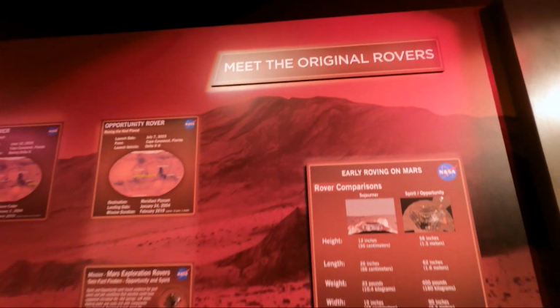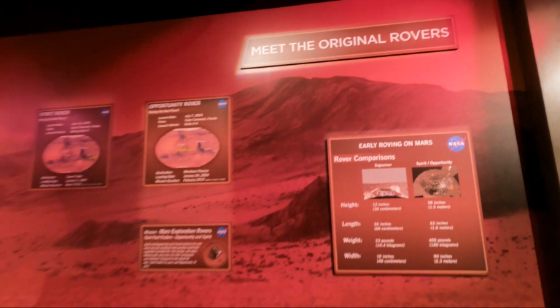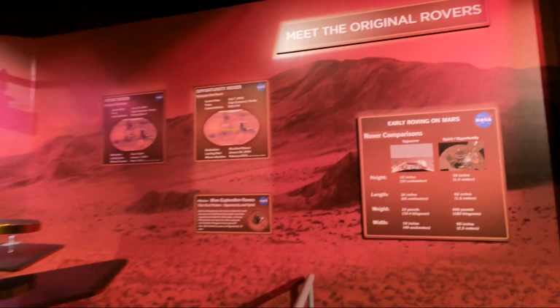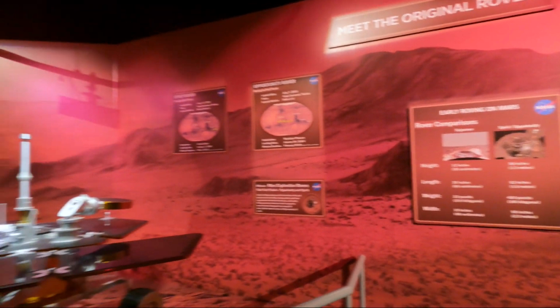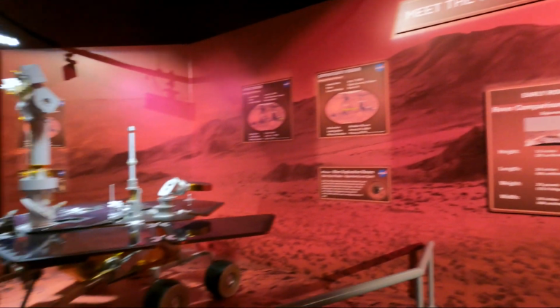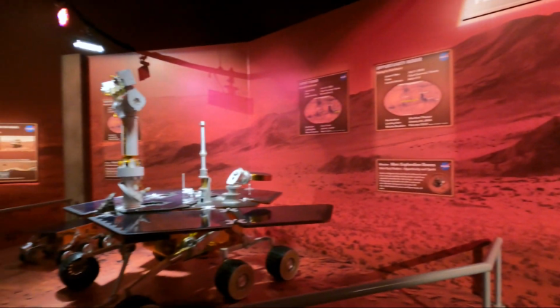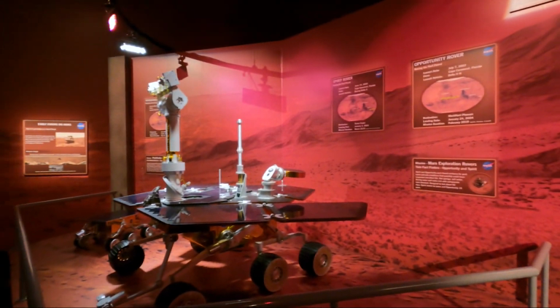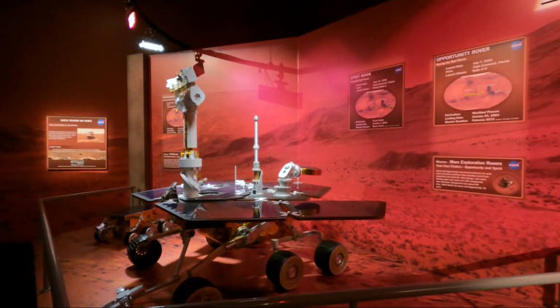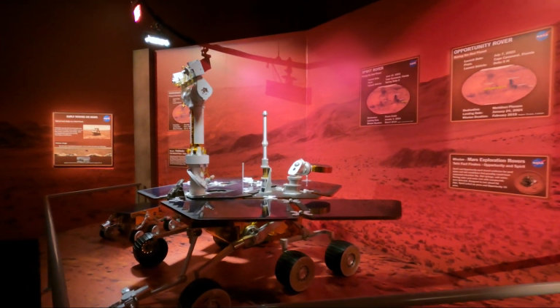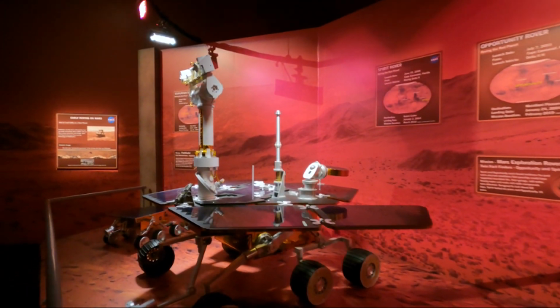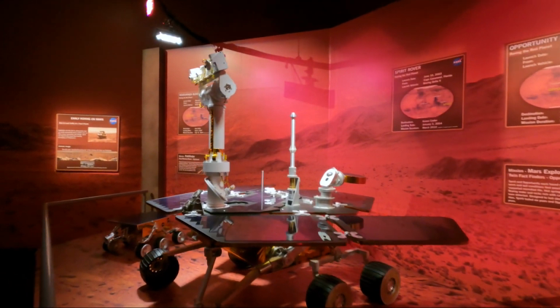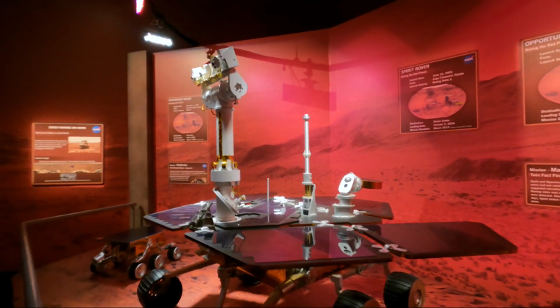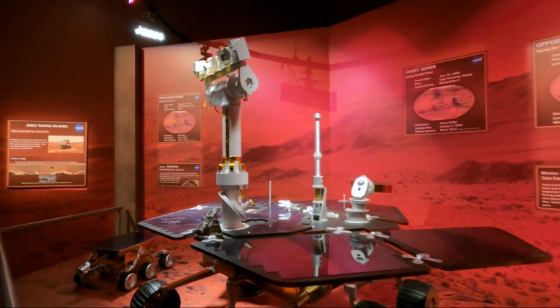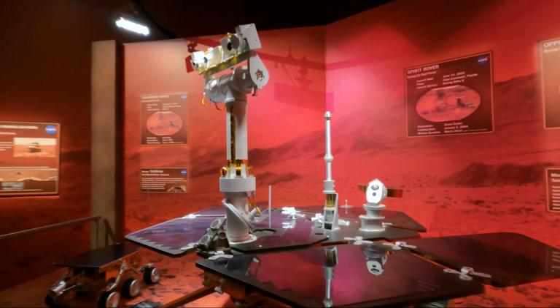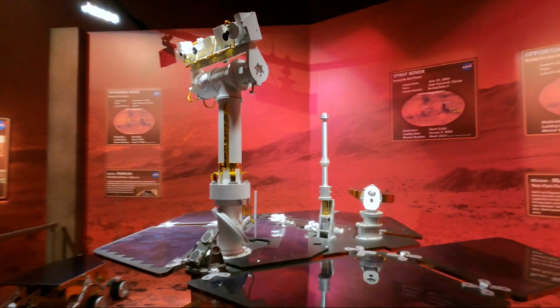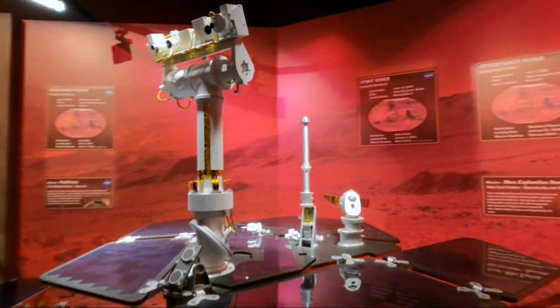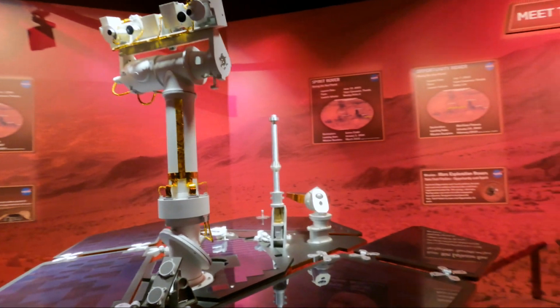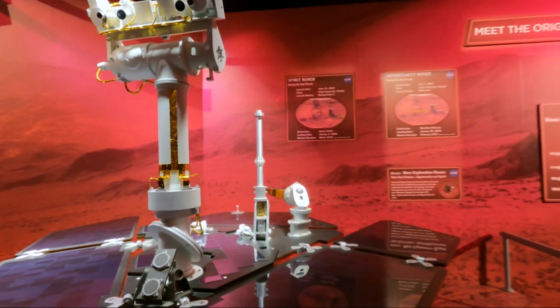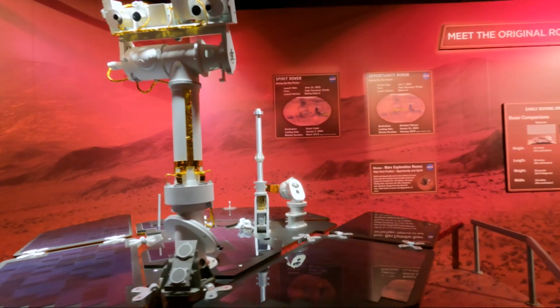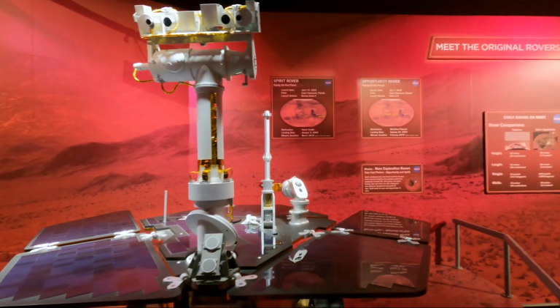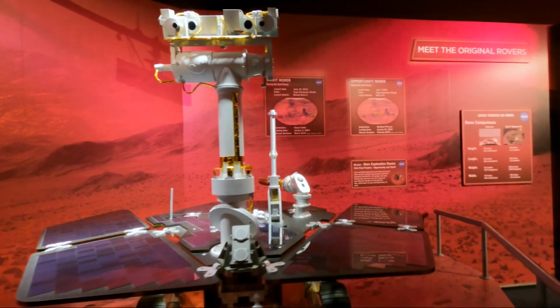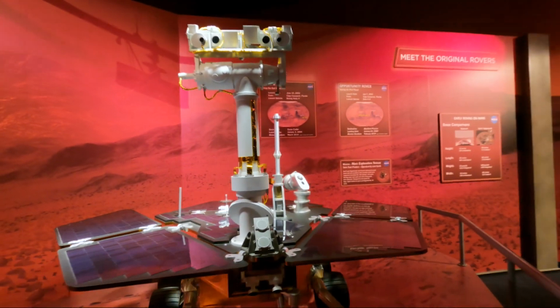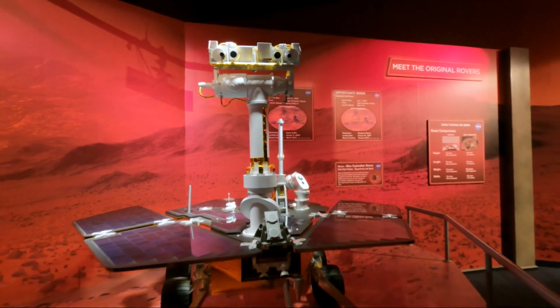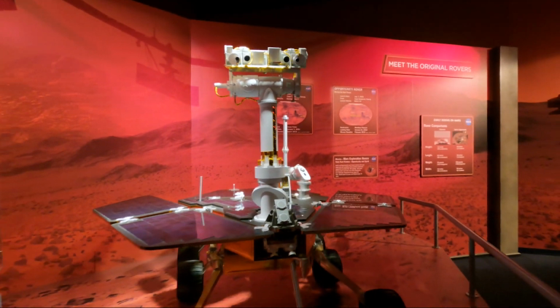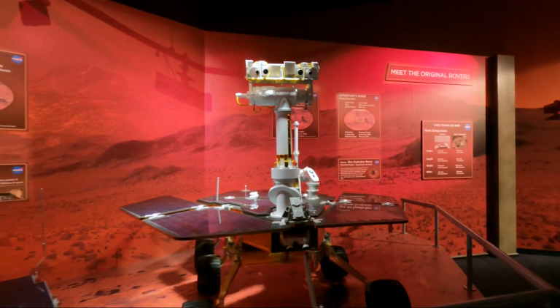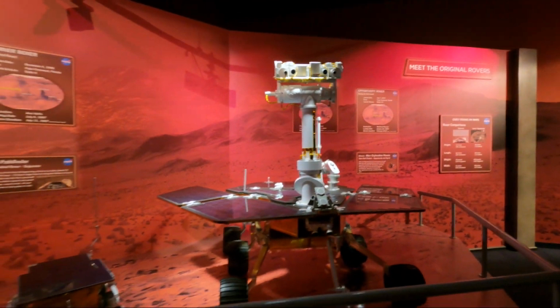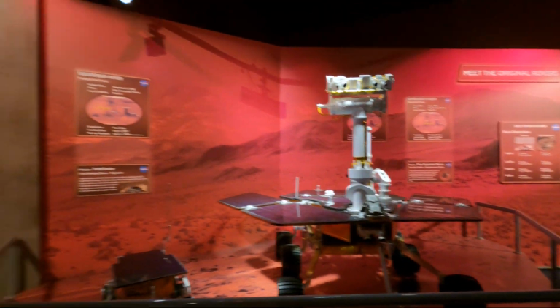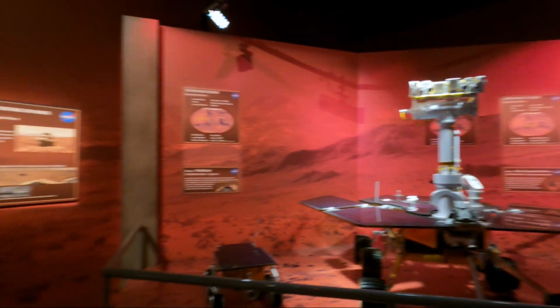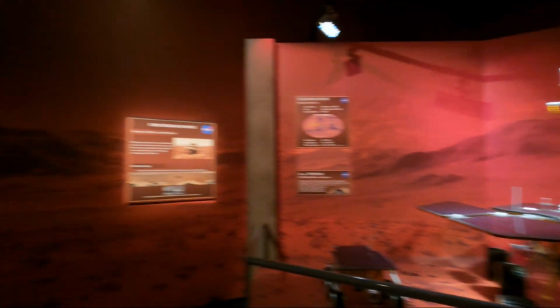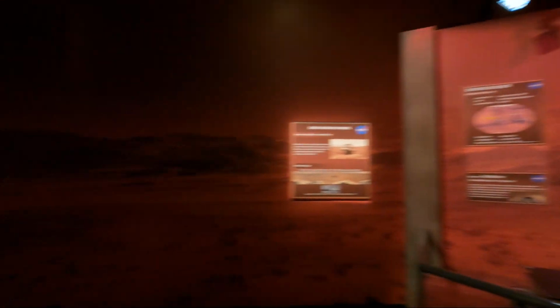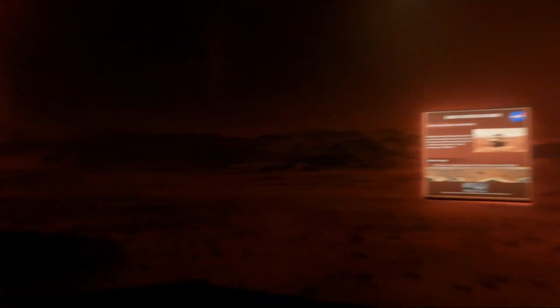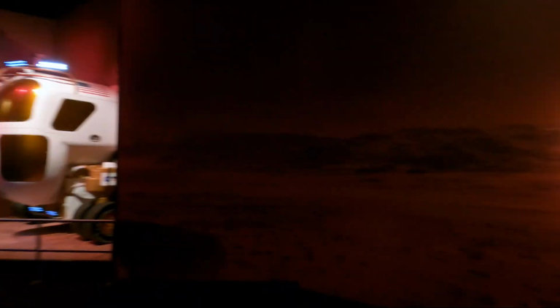I'm about to show you guys some Mars rovers, starting from the oldest ones all the way up to the newest one that was launched in 2020.